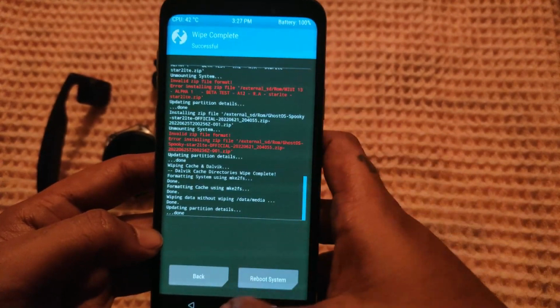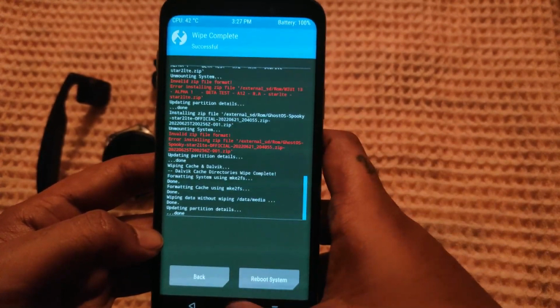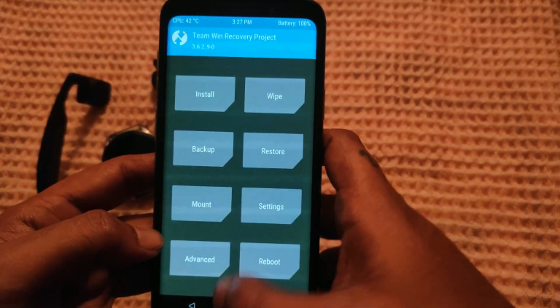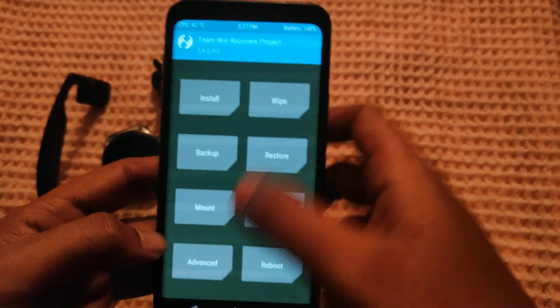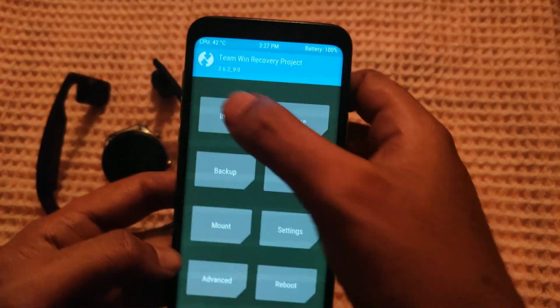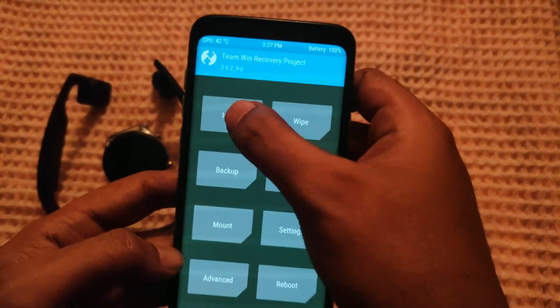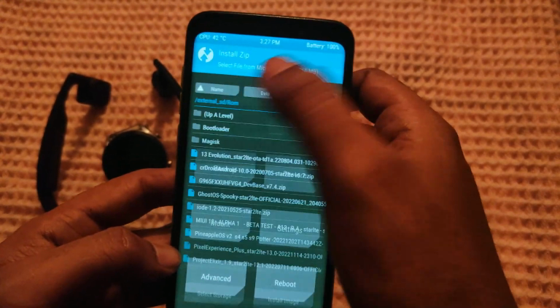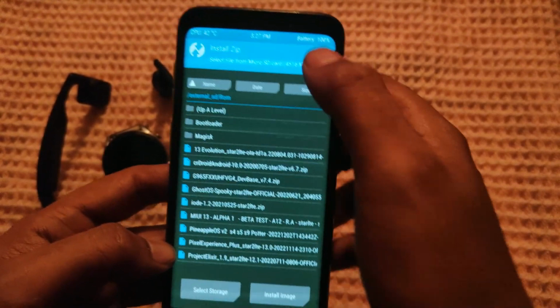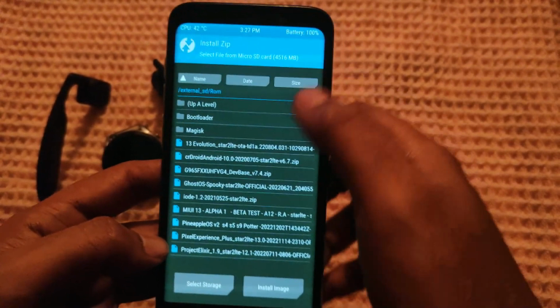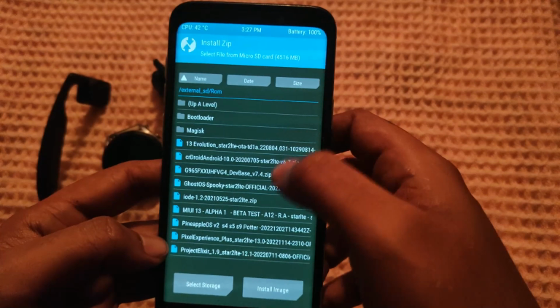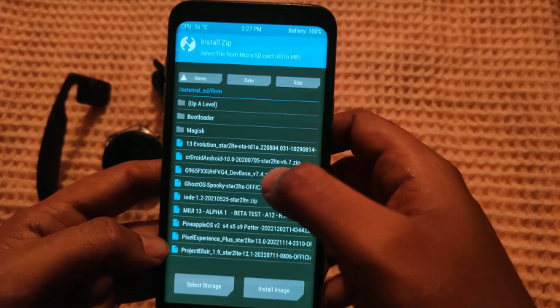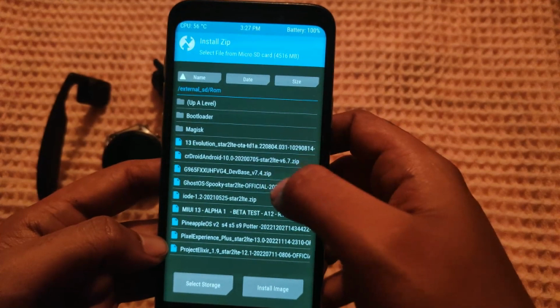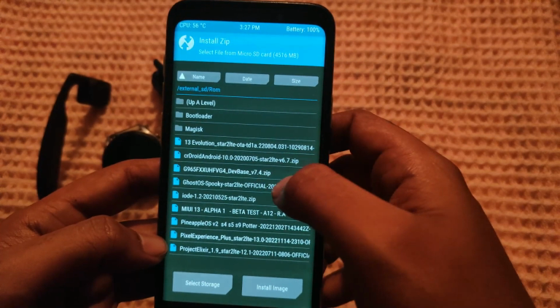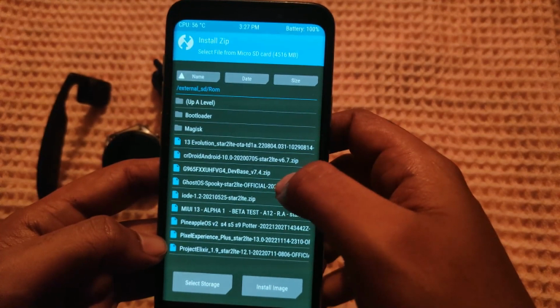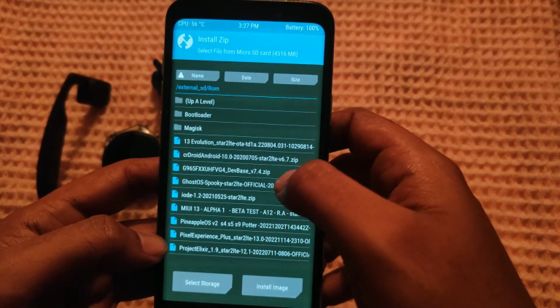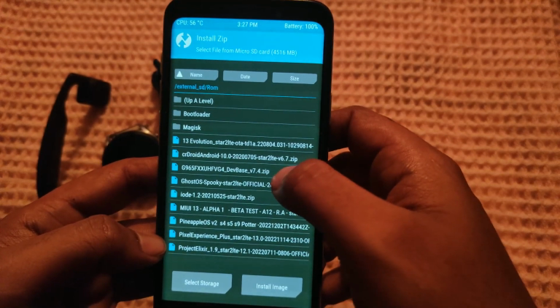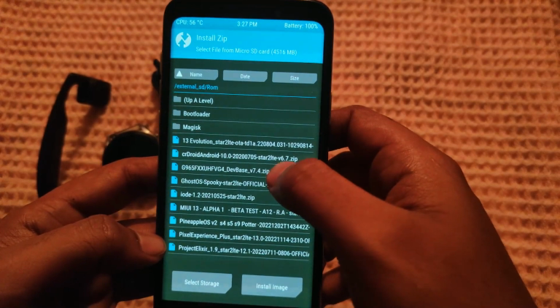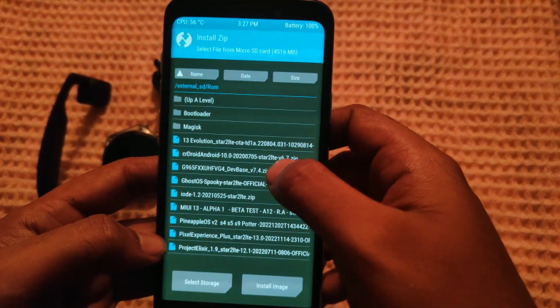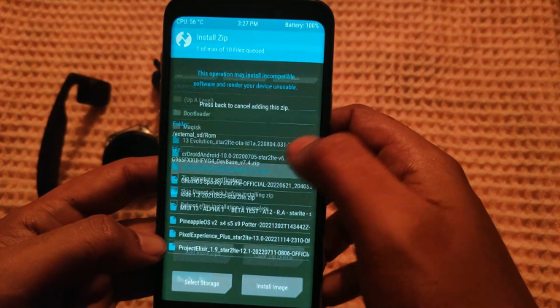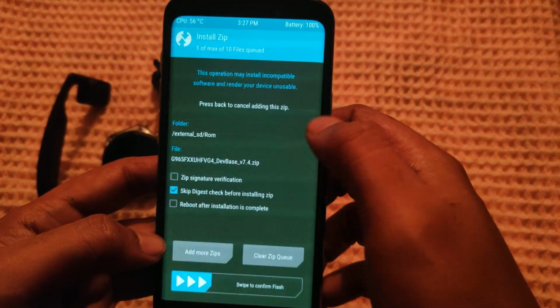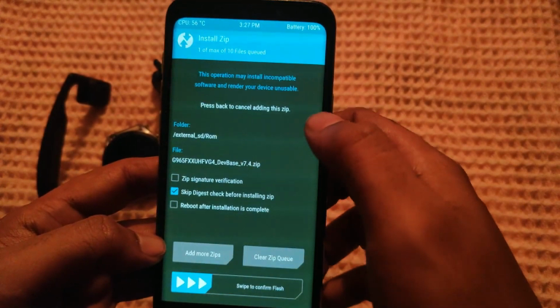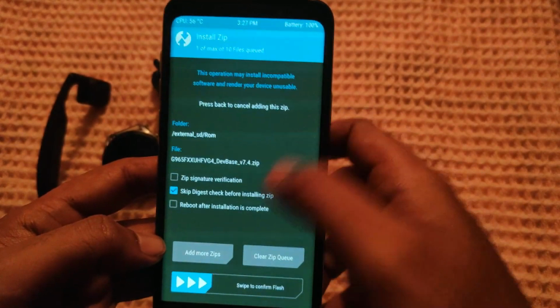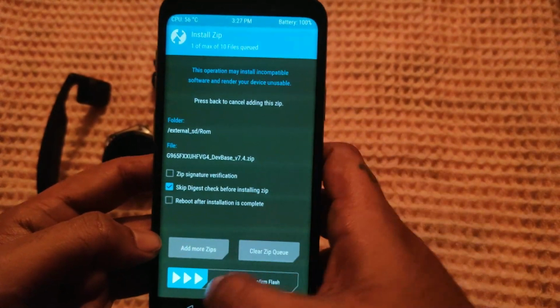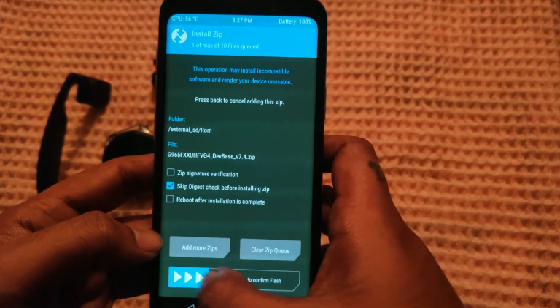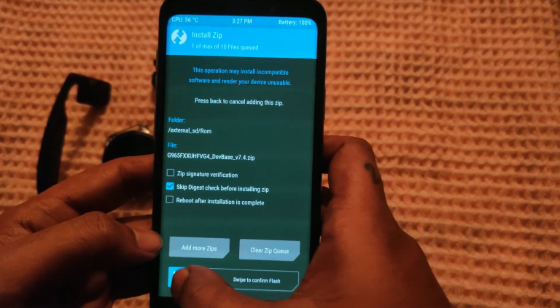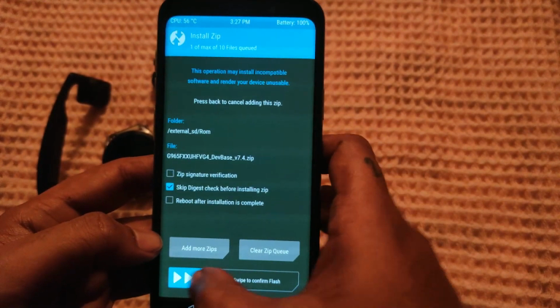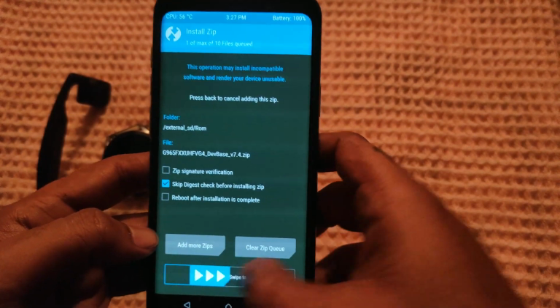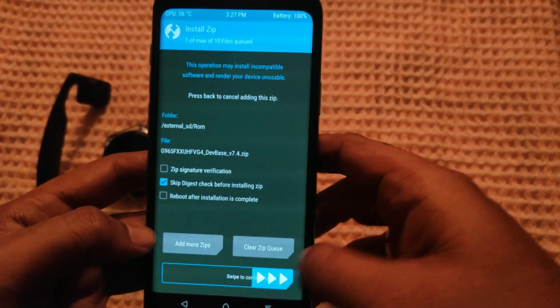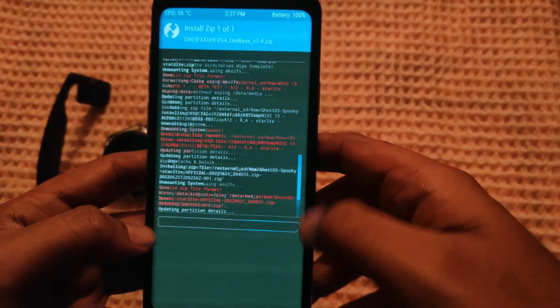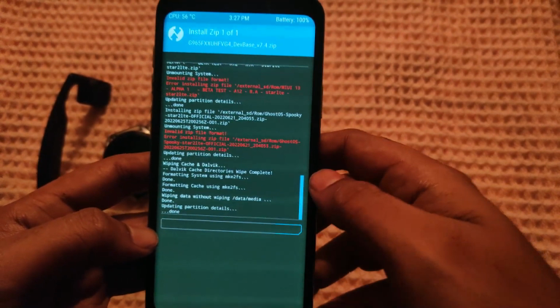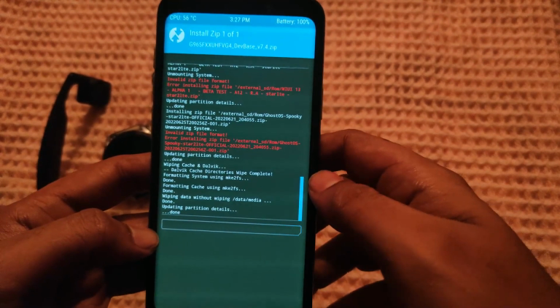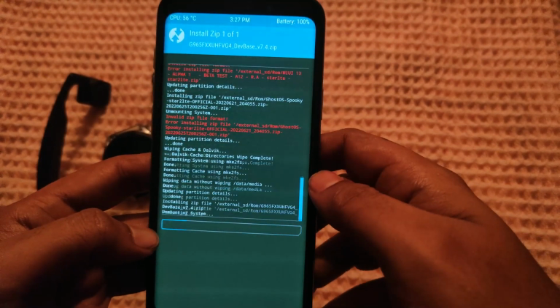Now click on the Home button, then Install. Locate the ROM file and select it. Now Swipe to Flash.